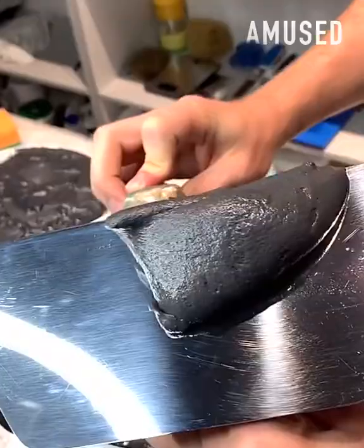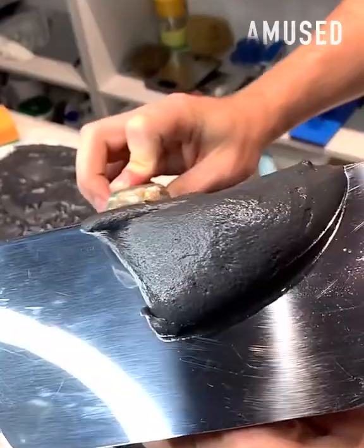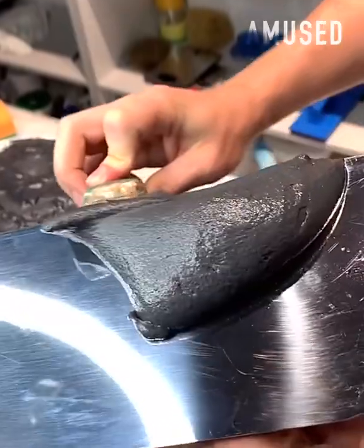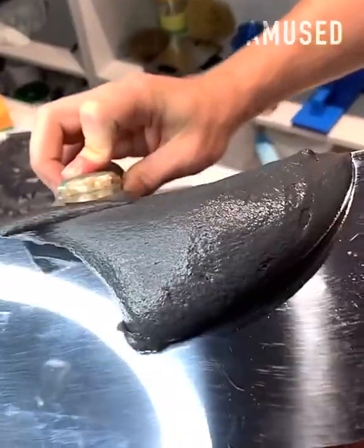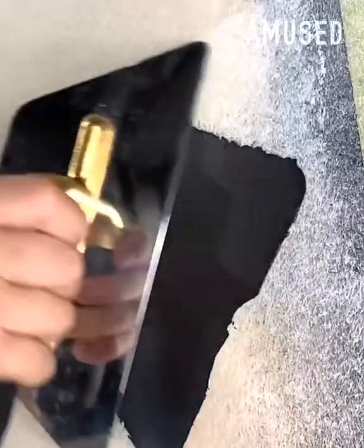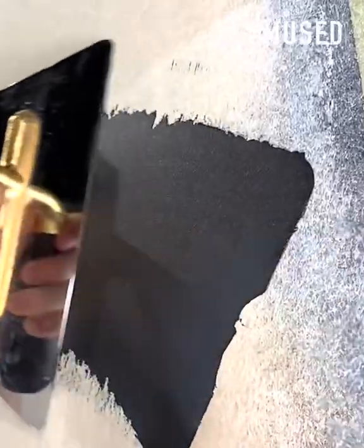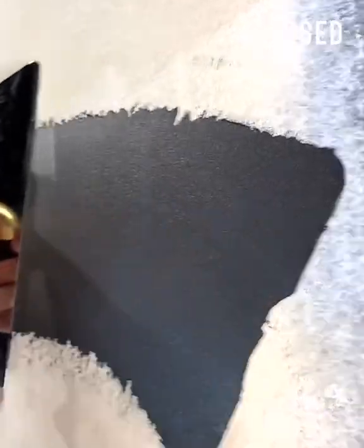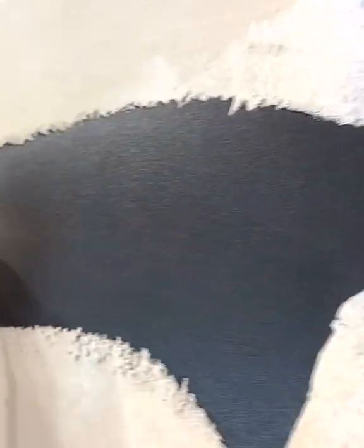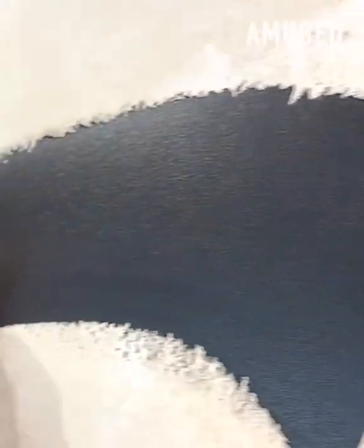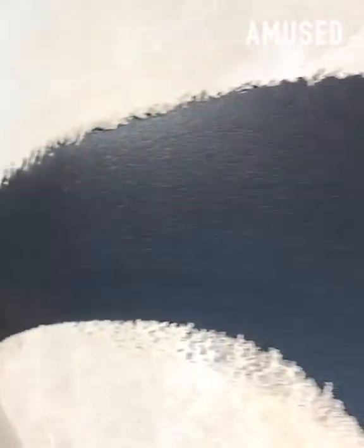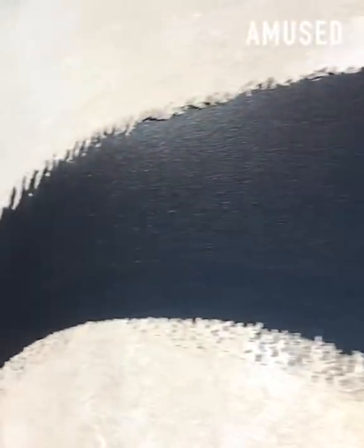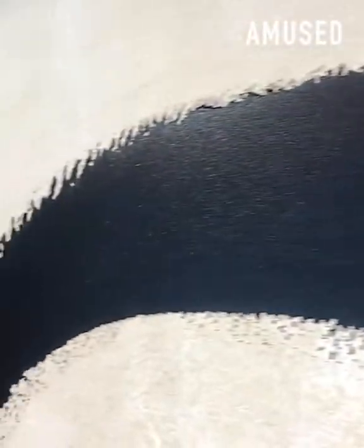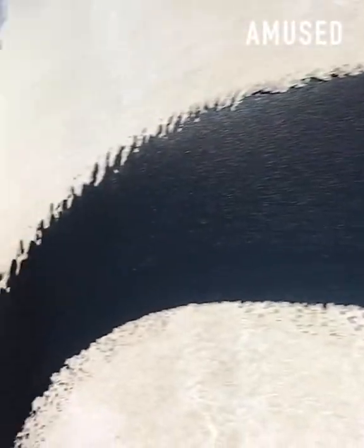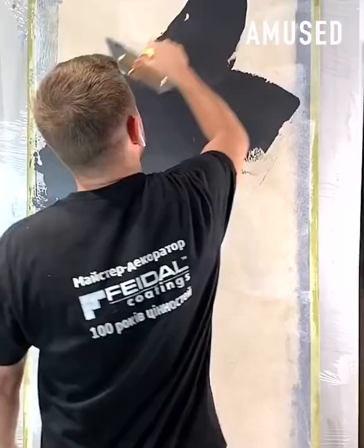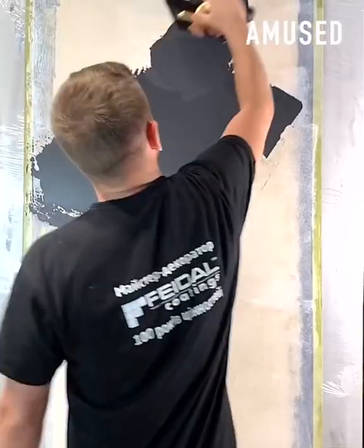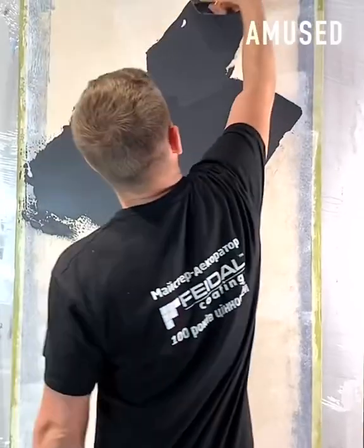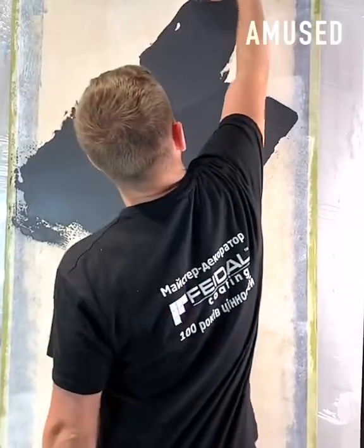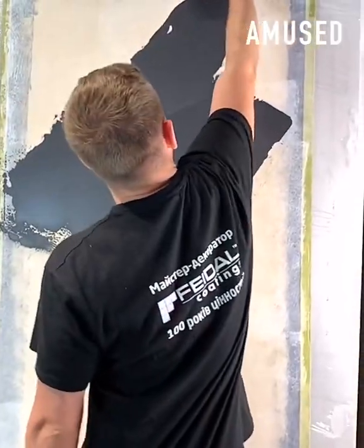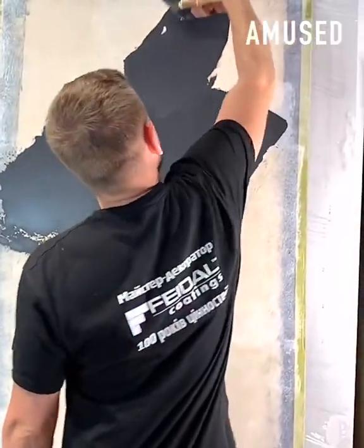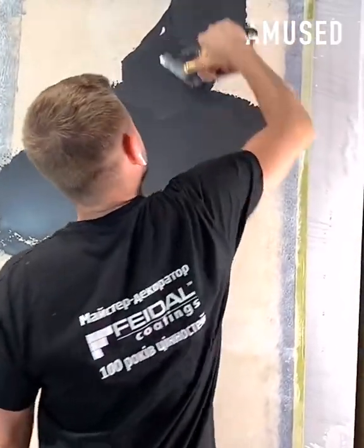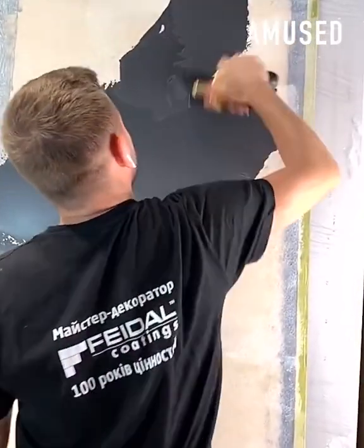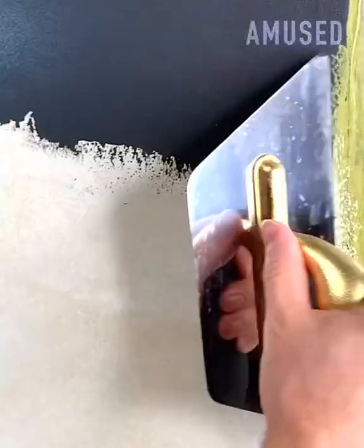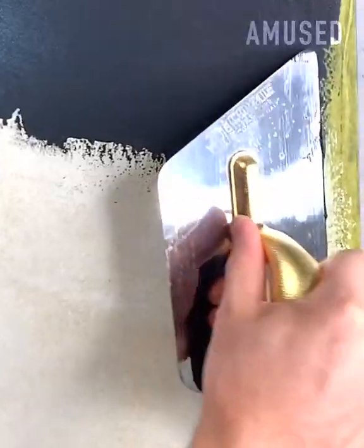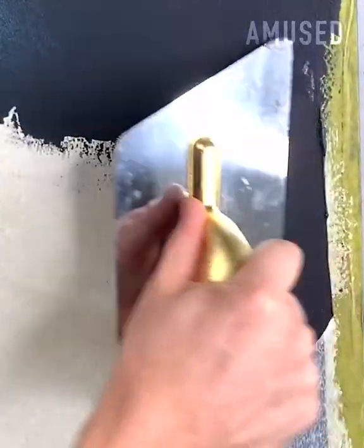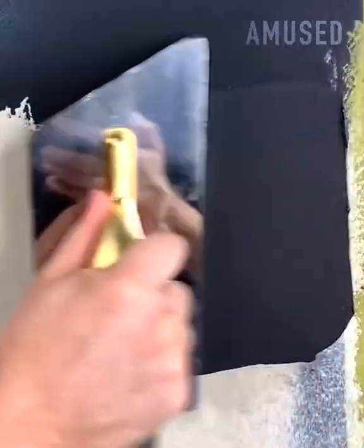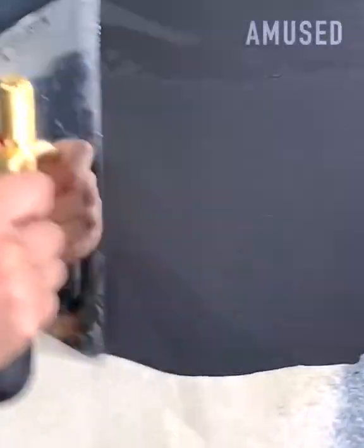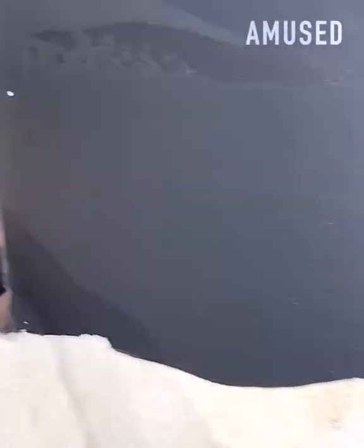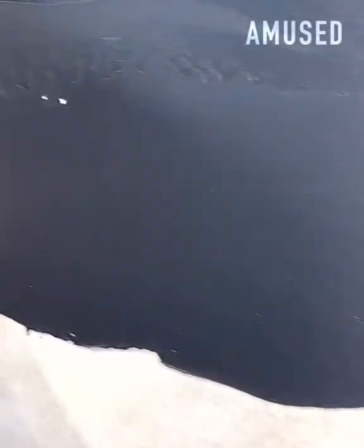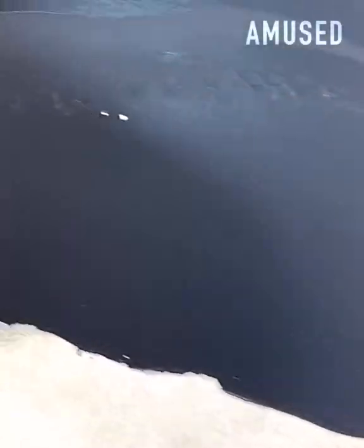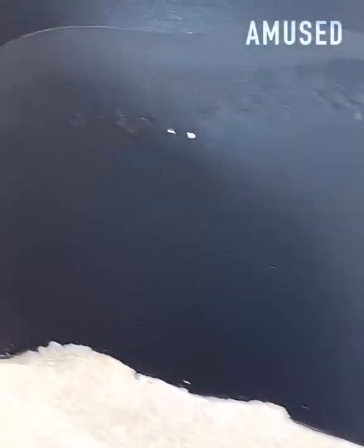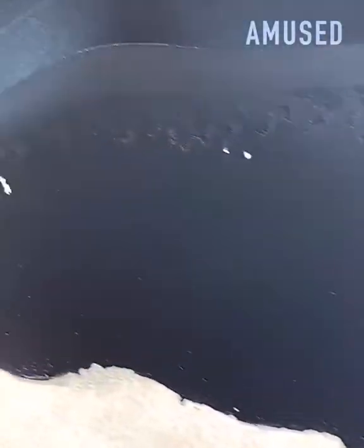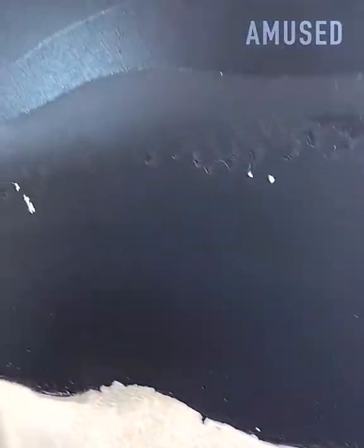Black tinted plaster is spread on a wall and then manipulated with a sponge to achieve a faux stucco look.